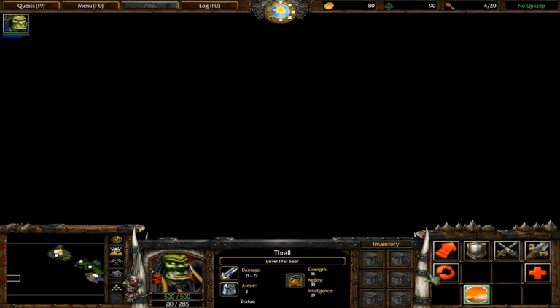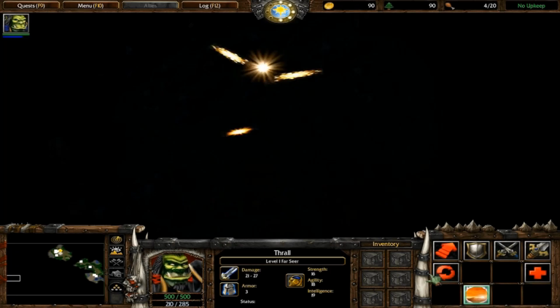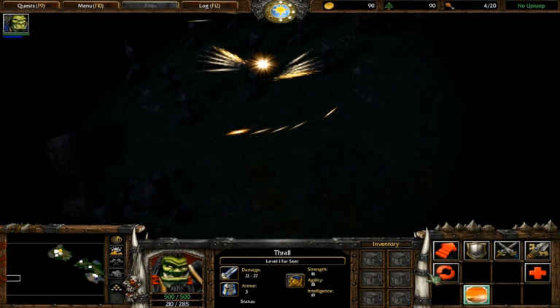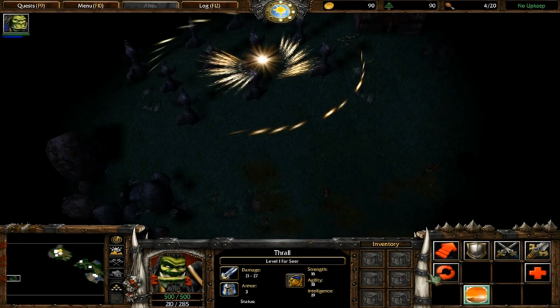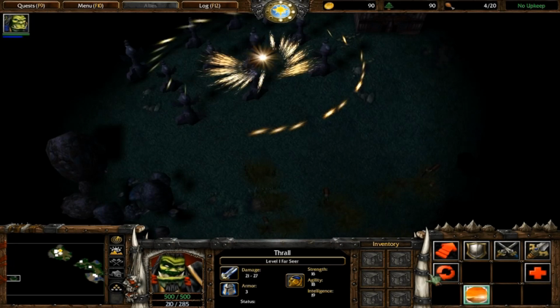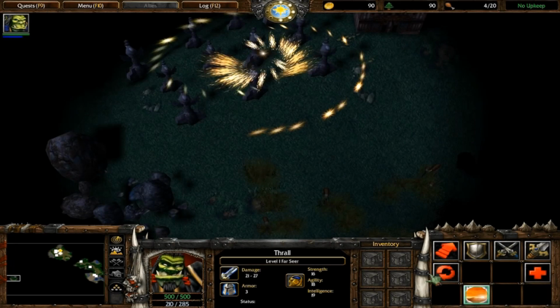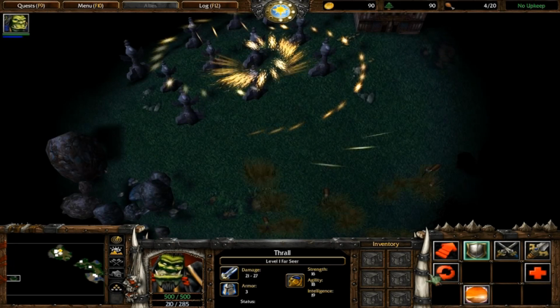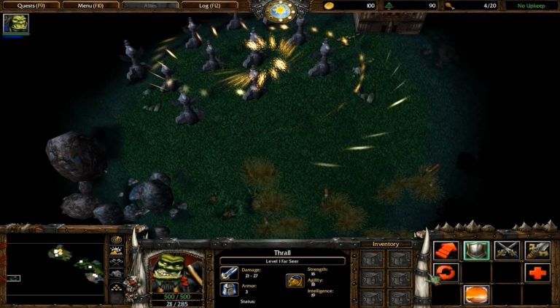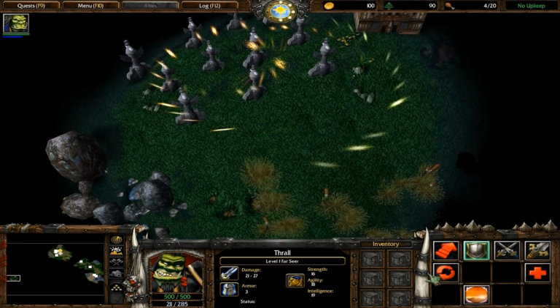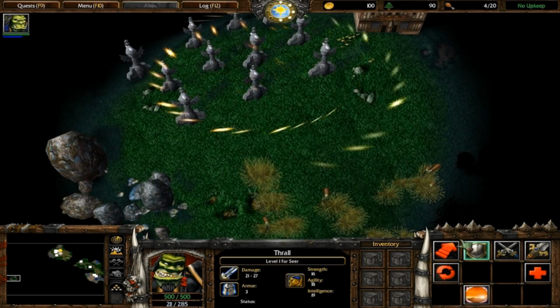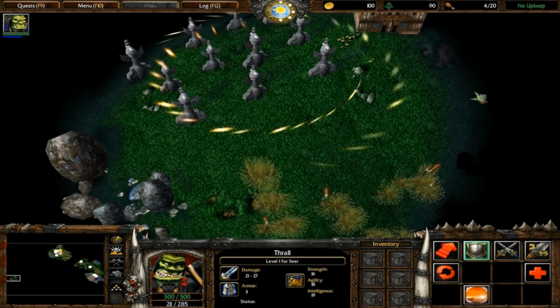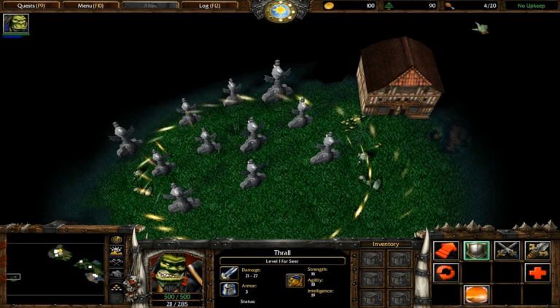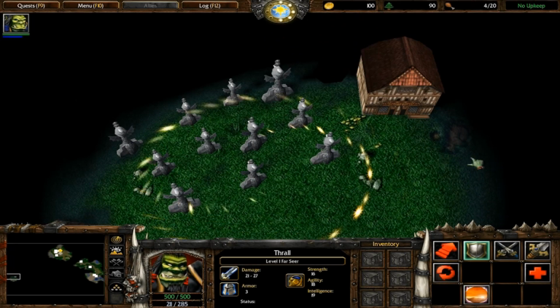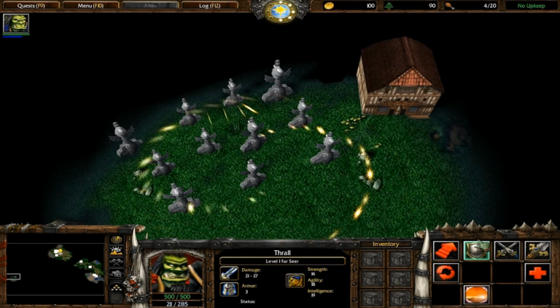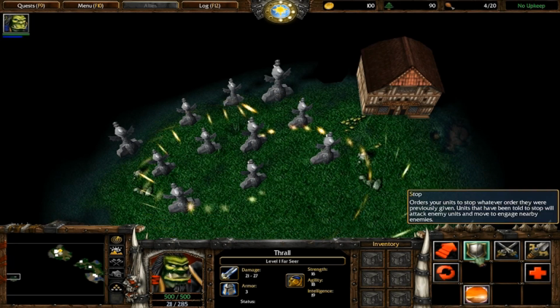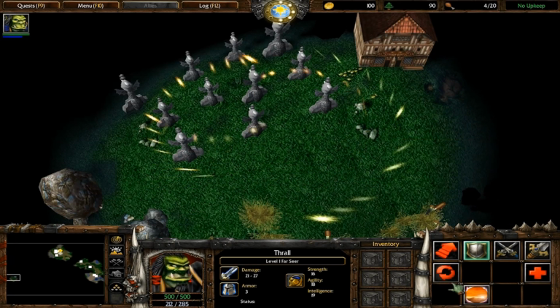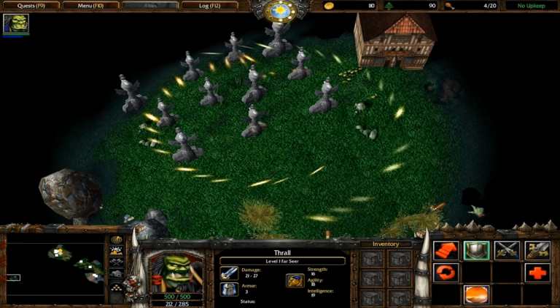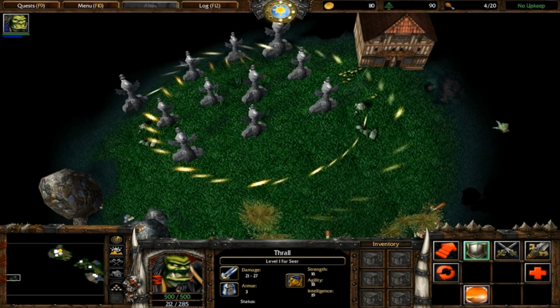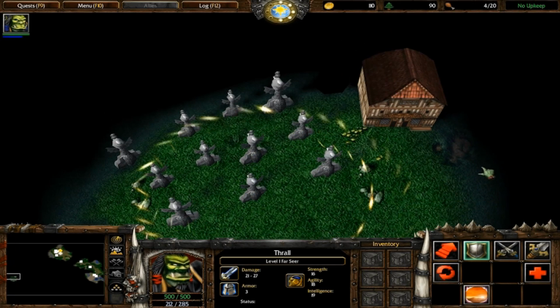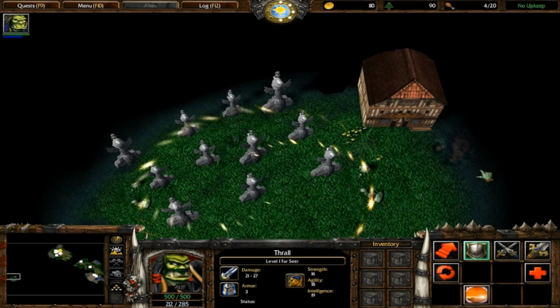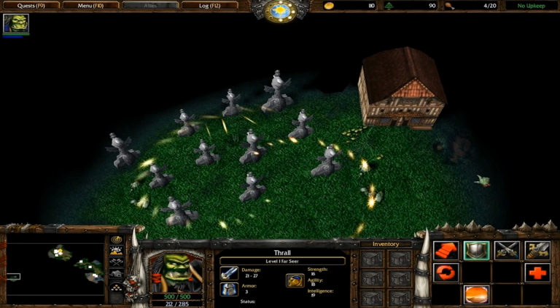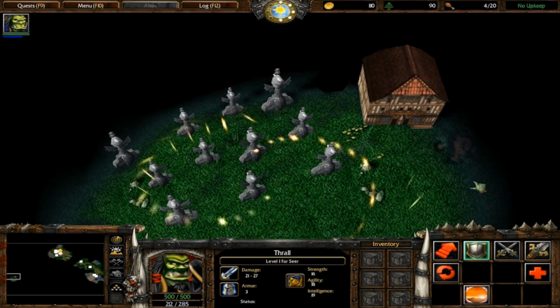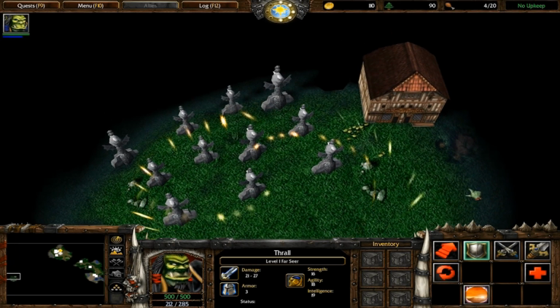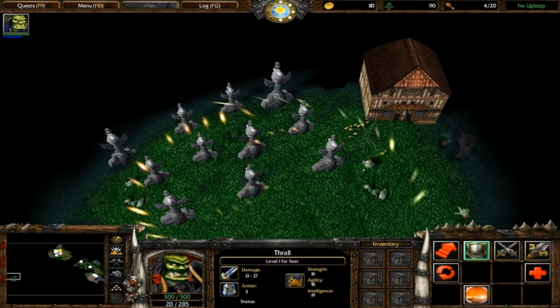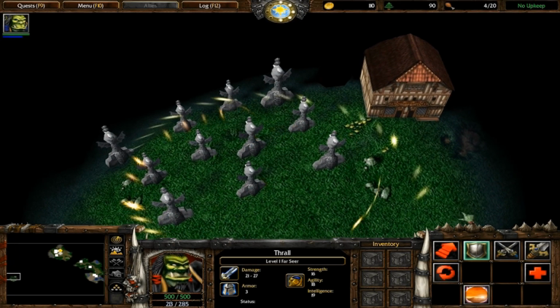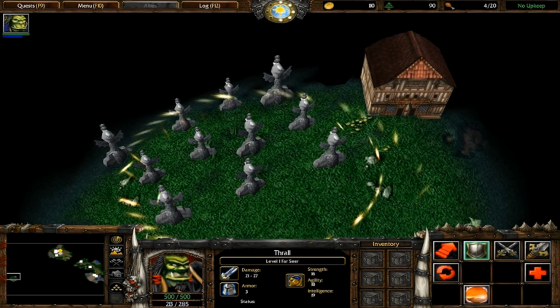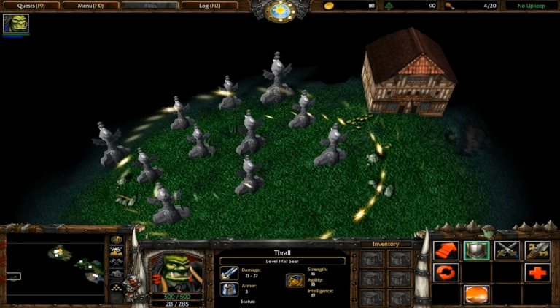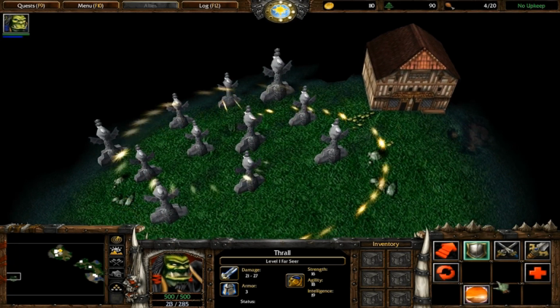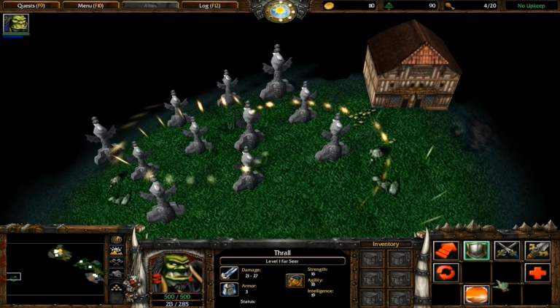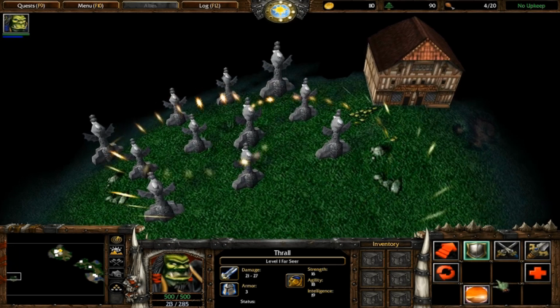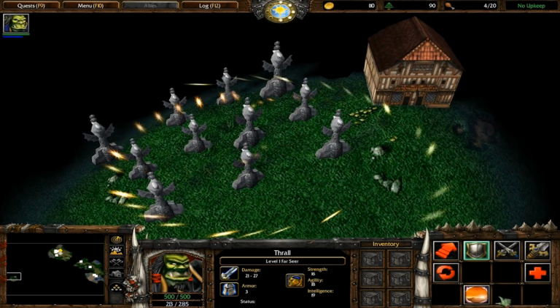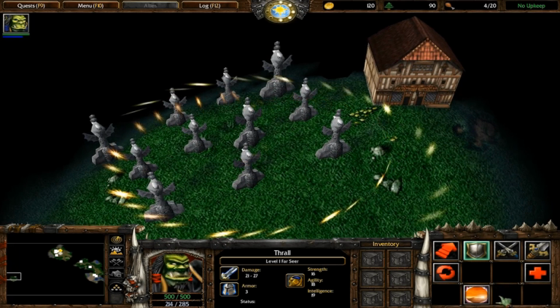On Departures, there's a tavern and a graveyard overlooking the internment camp that you can see with Thrall's Far Sight ability.